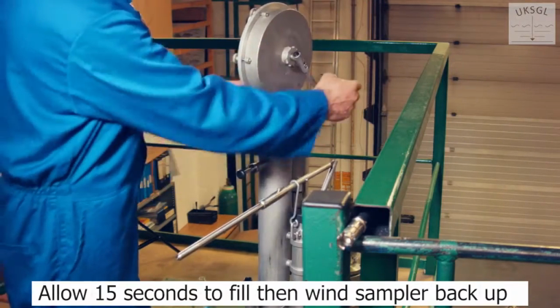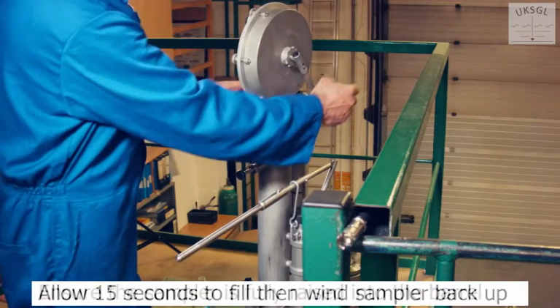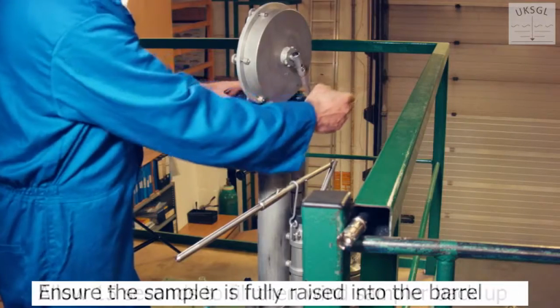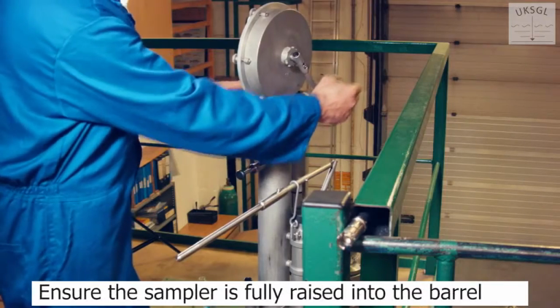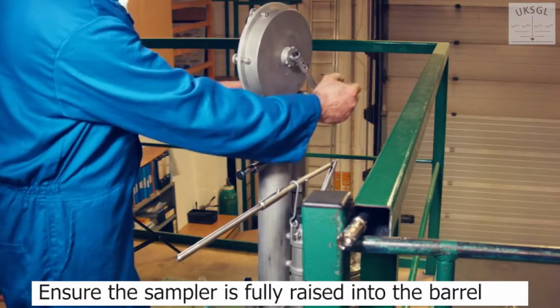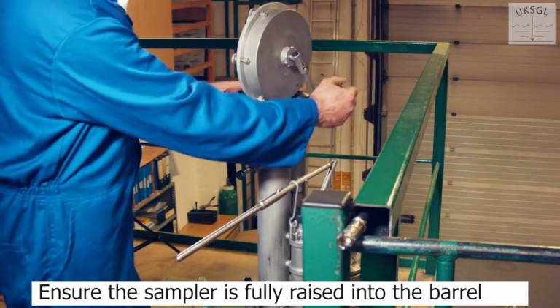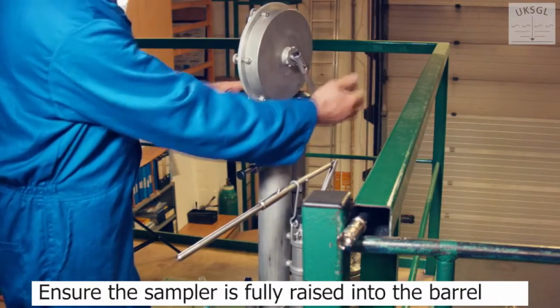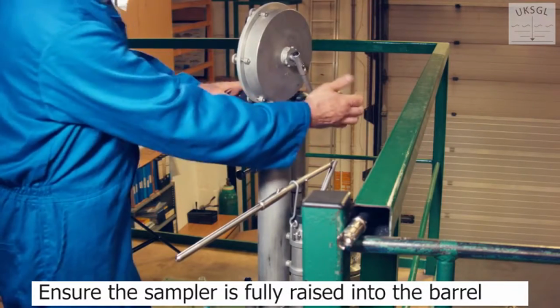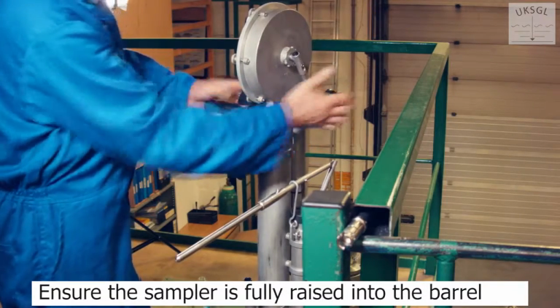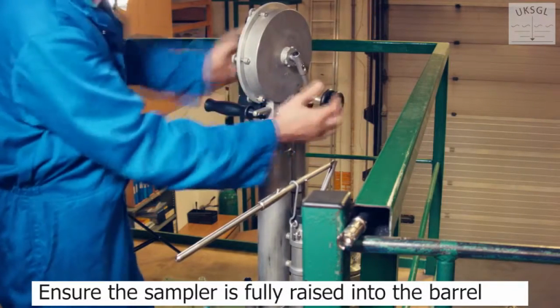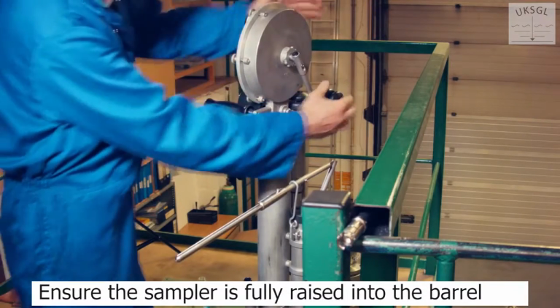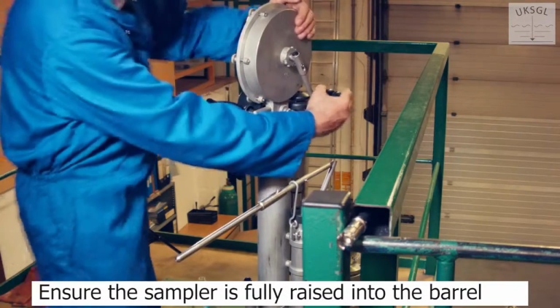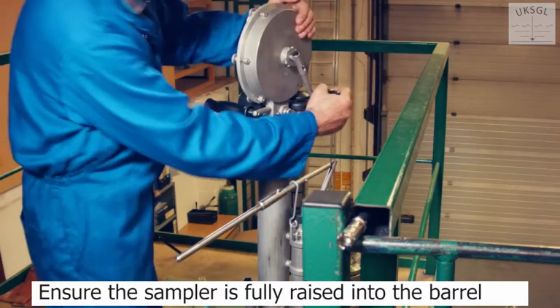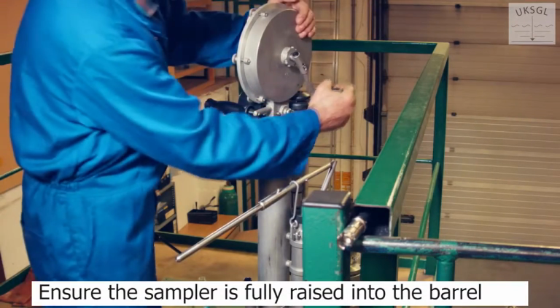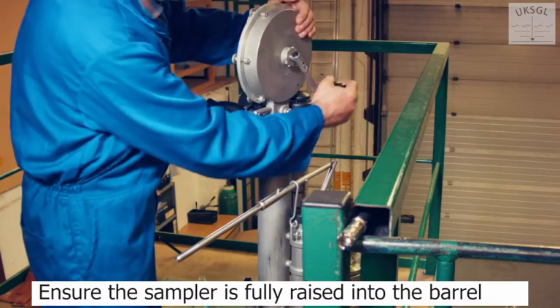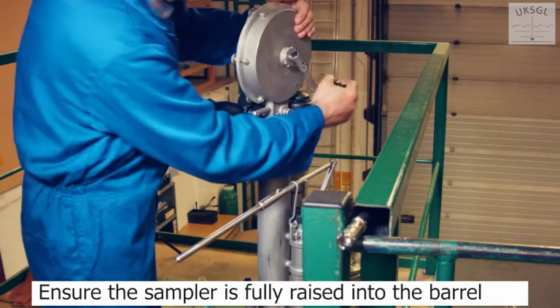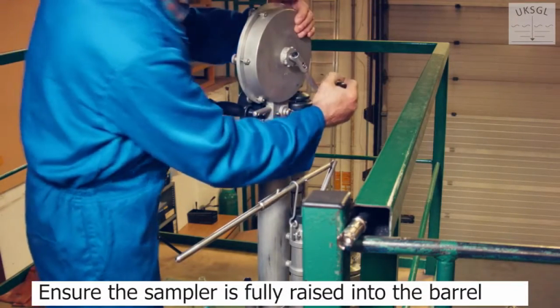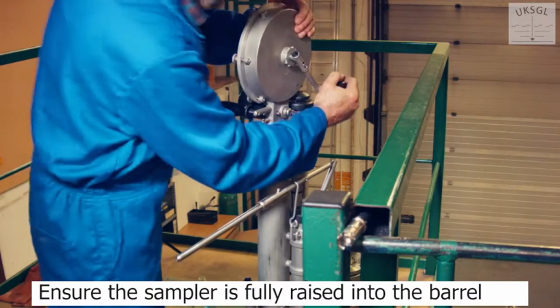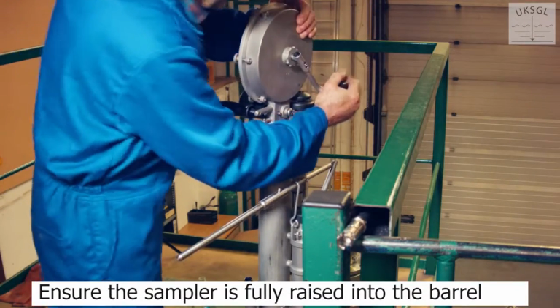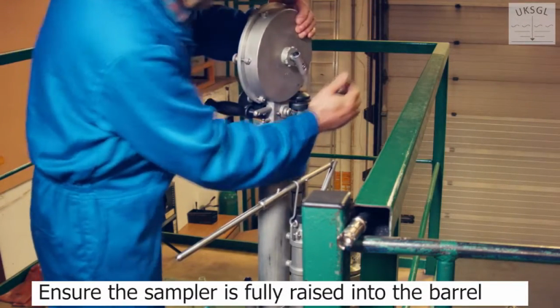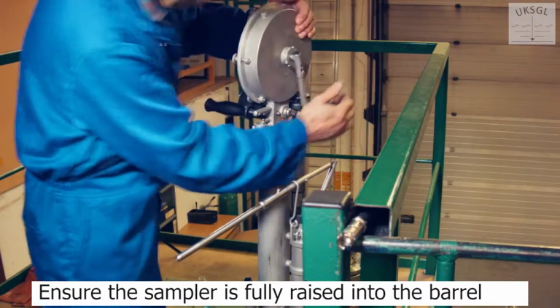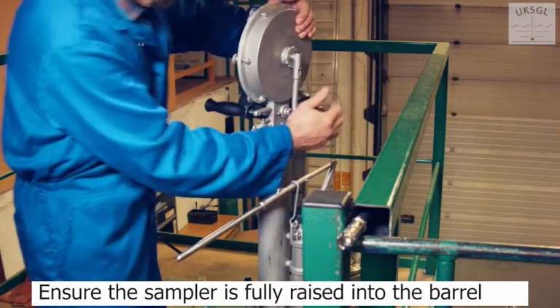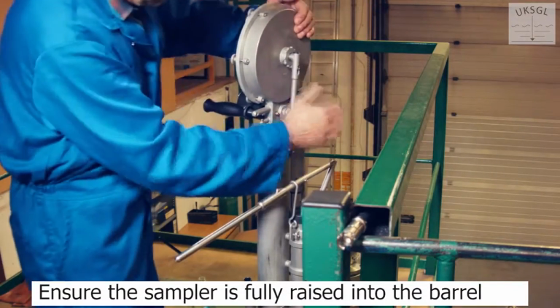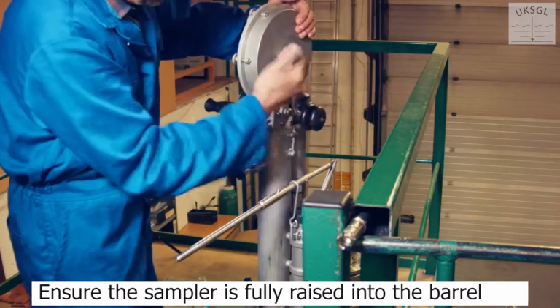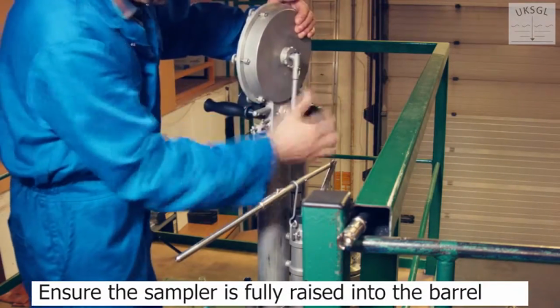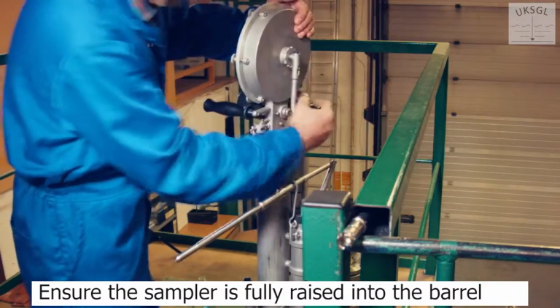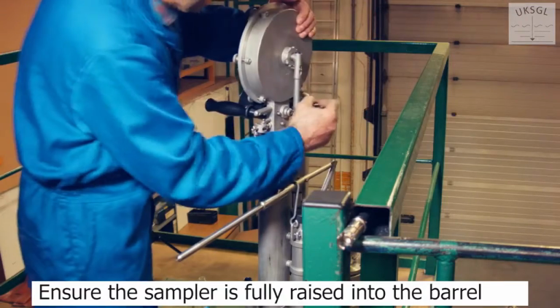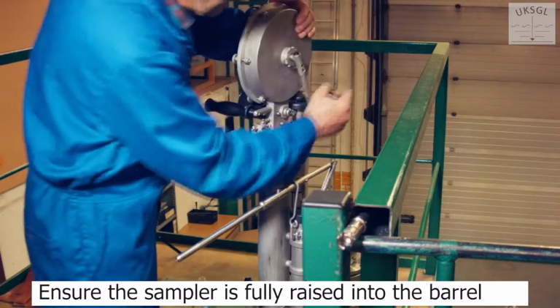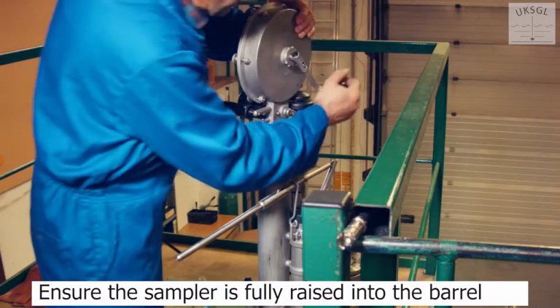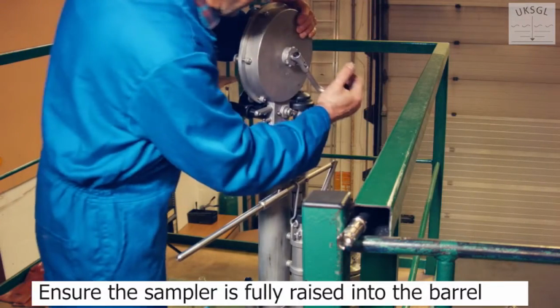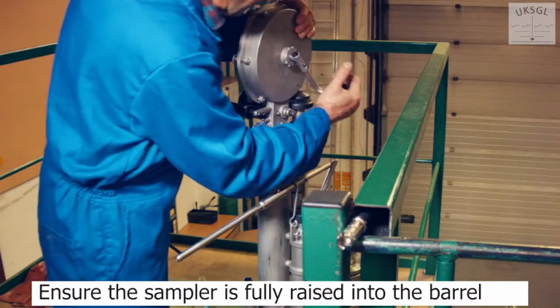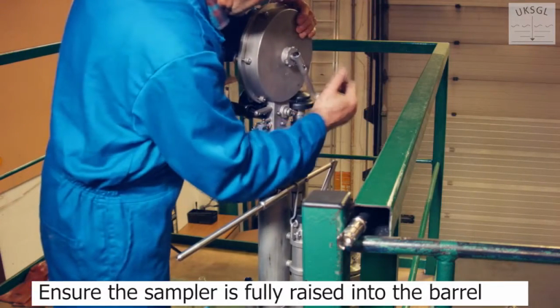Ensure the sampler is fully raised into the barrel. Otherwise, it will not be possible to drain the liquid.